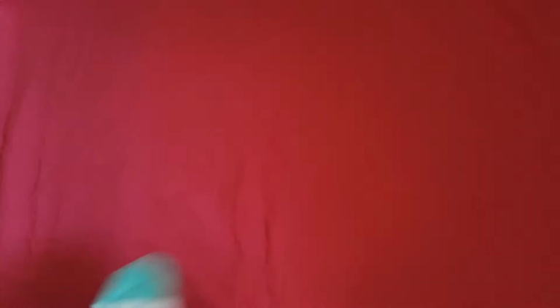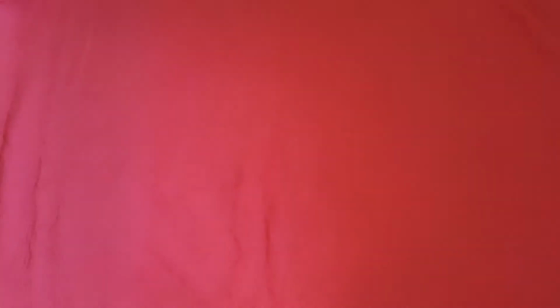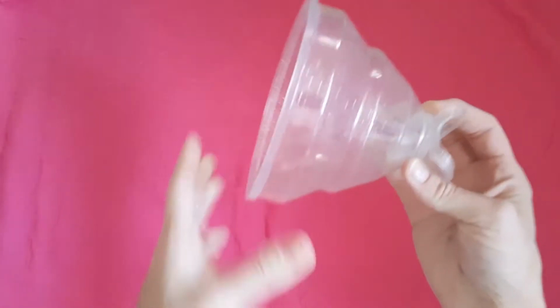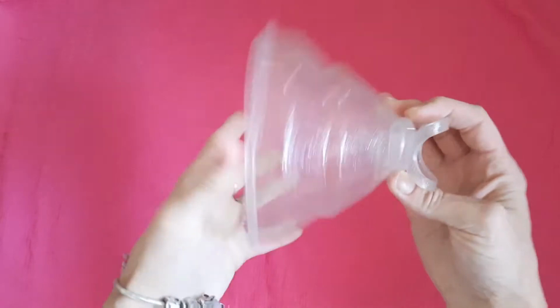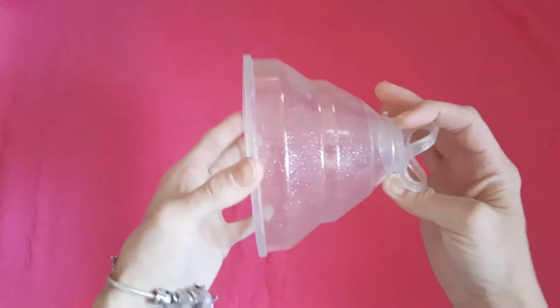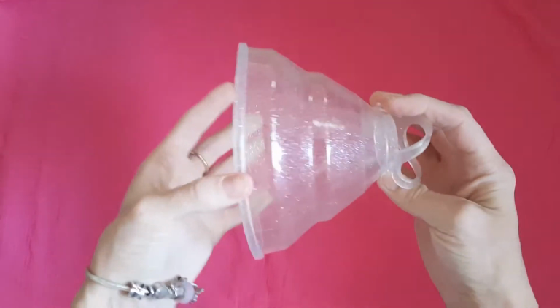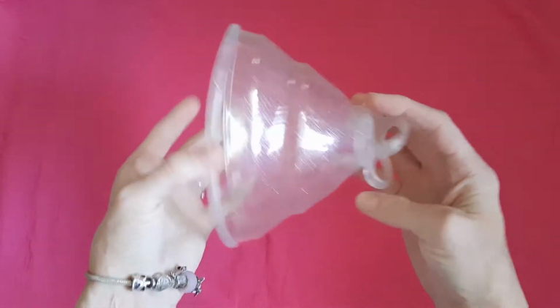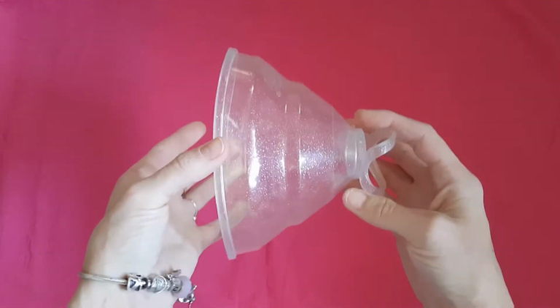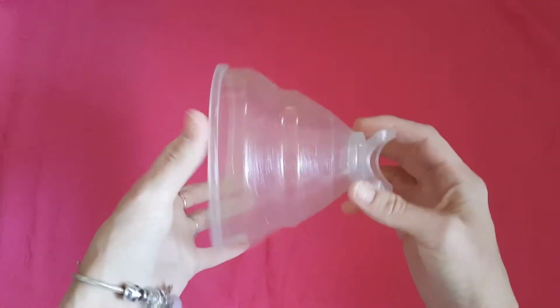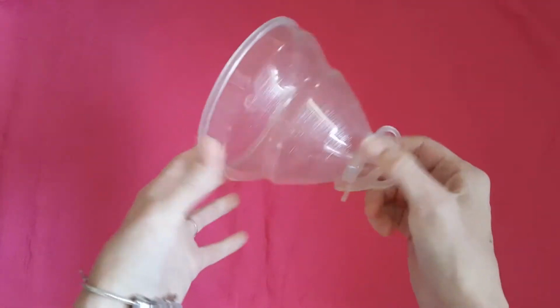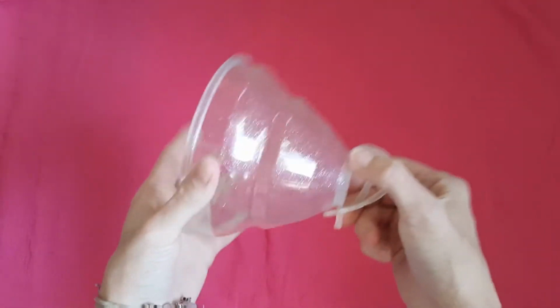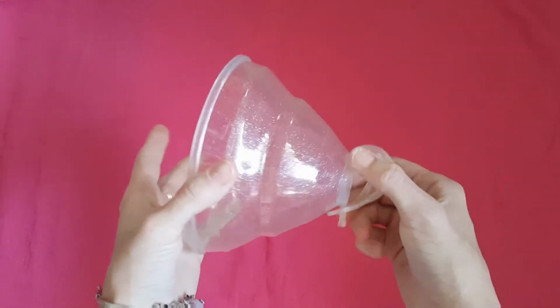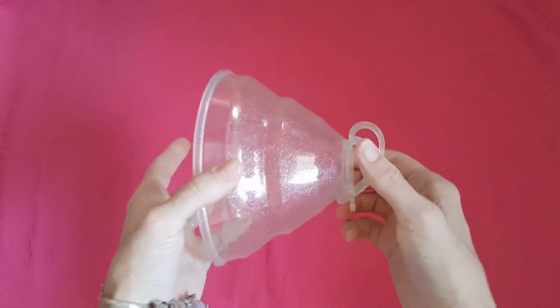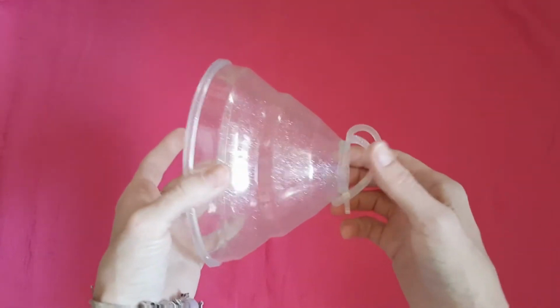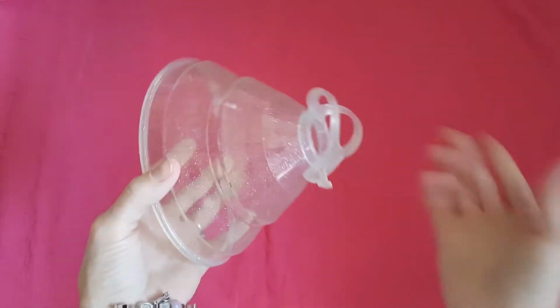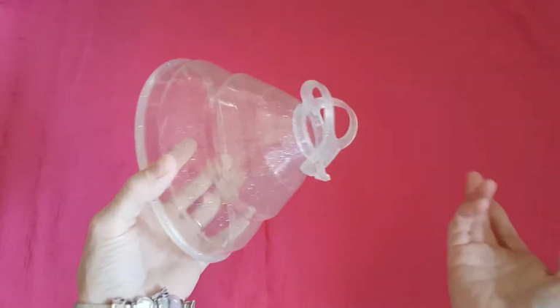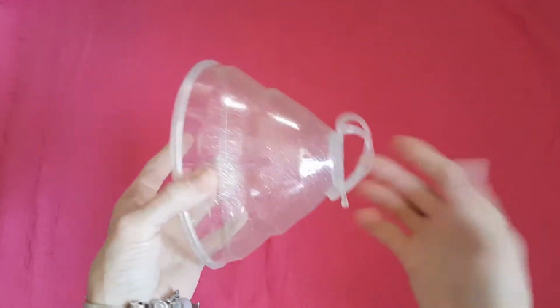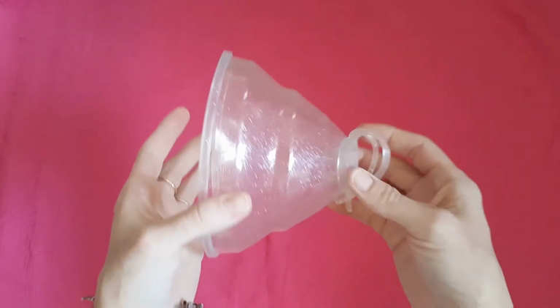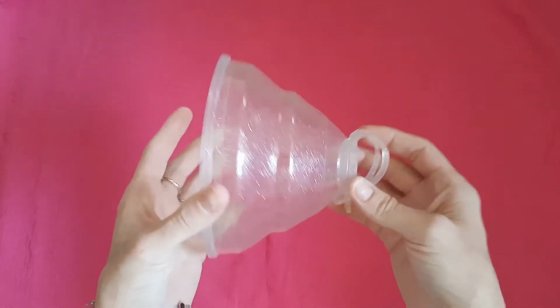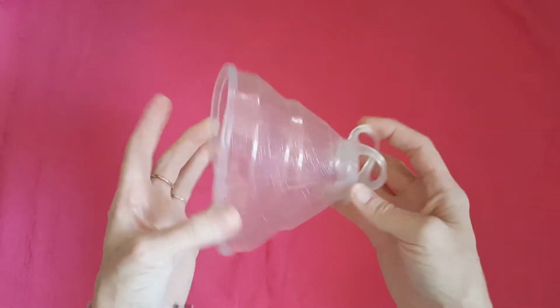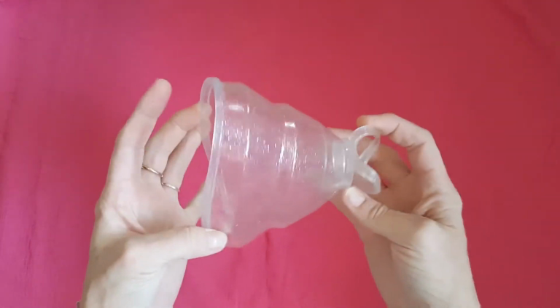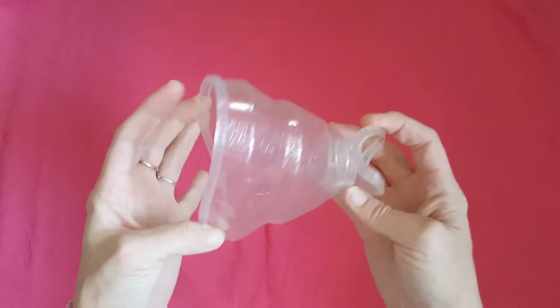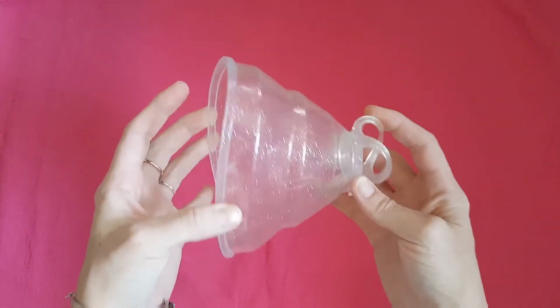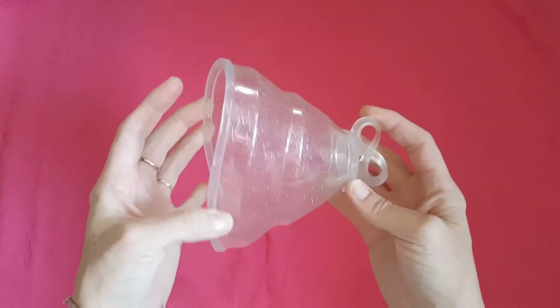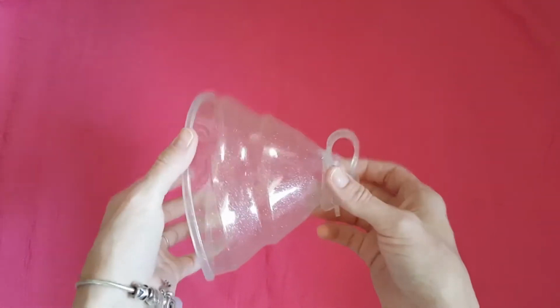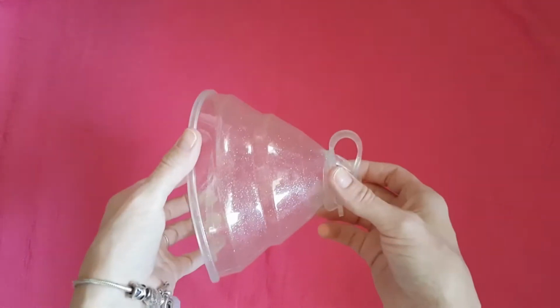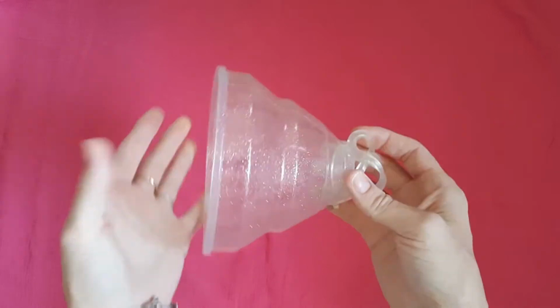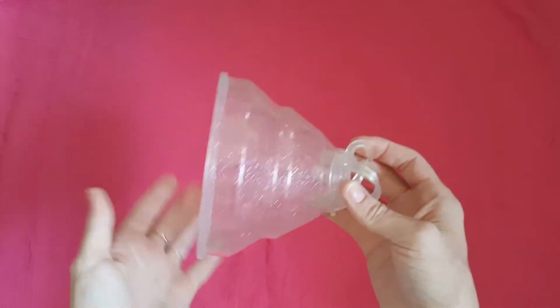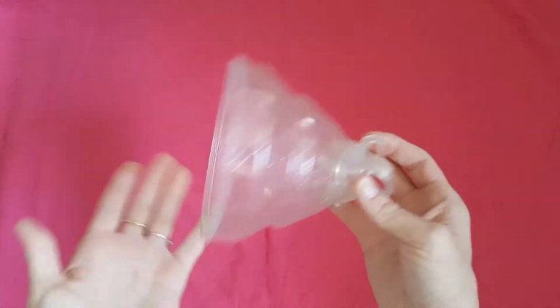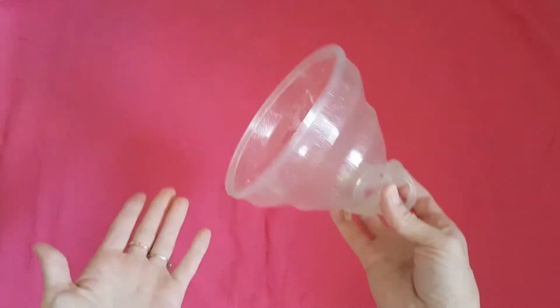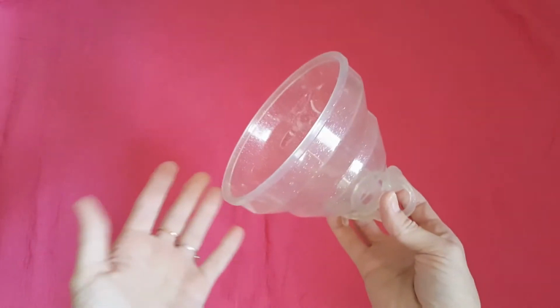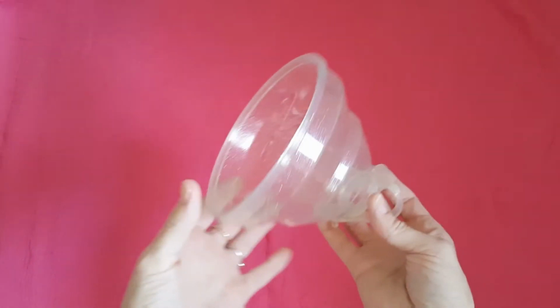It is made in China, so for those of you who like to know where products are made, there you go. The shipping was really fast.